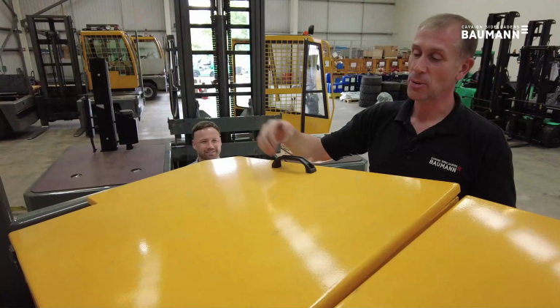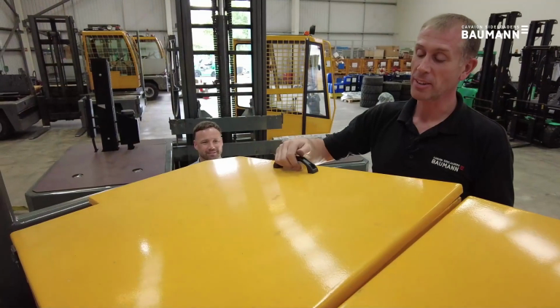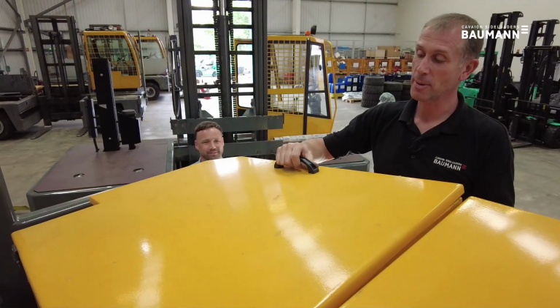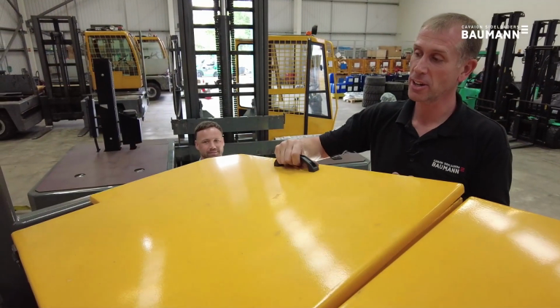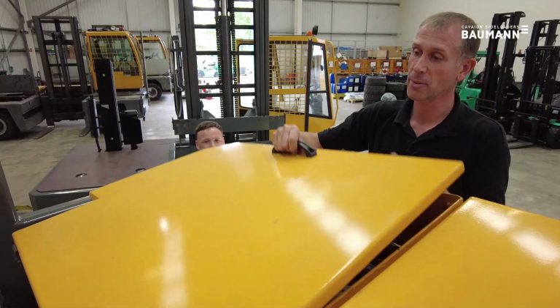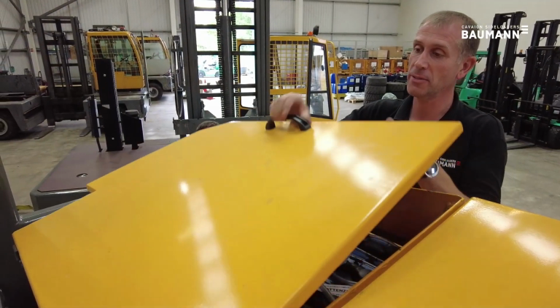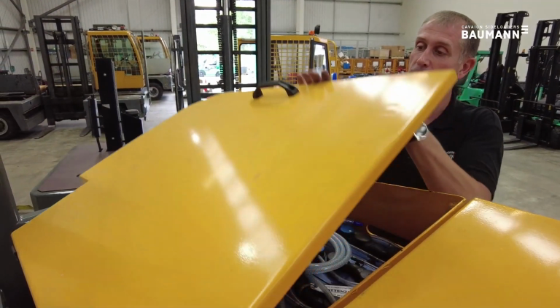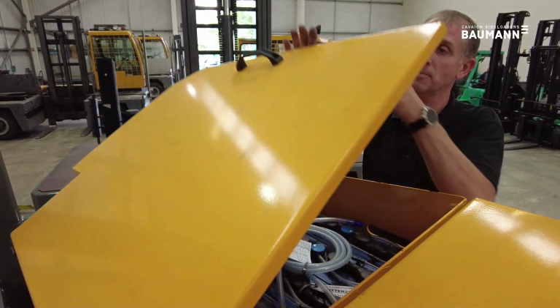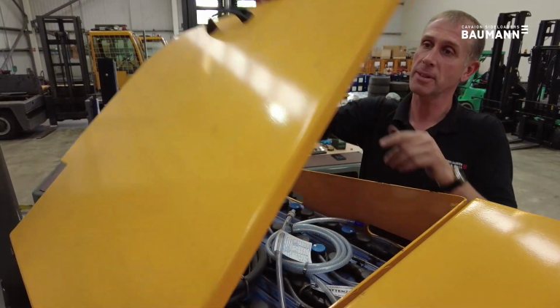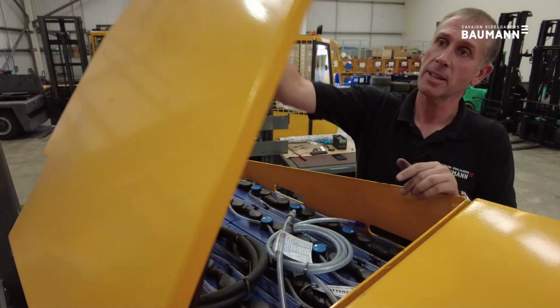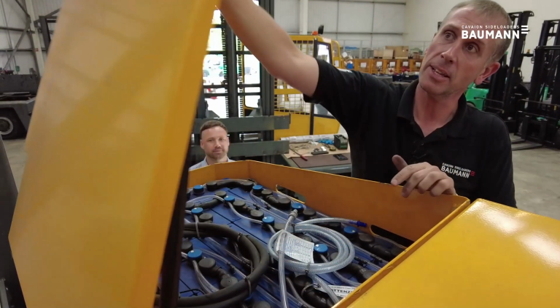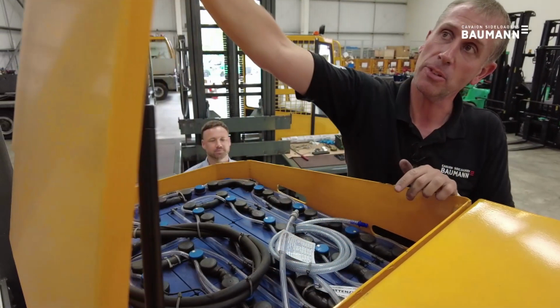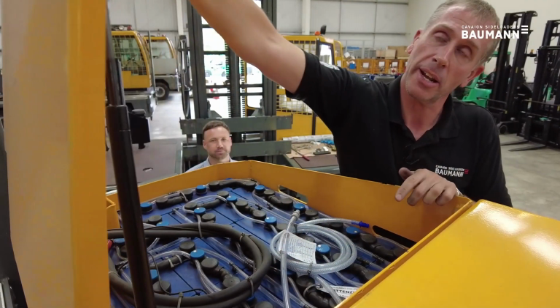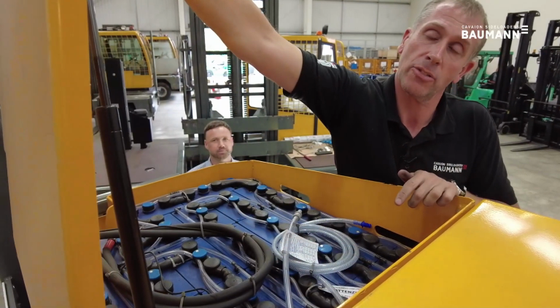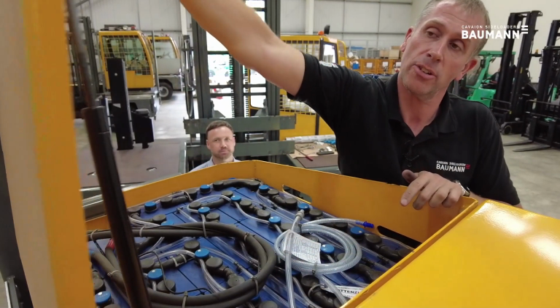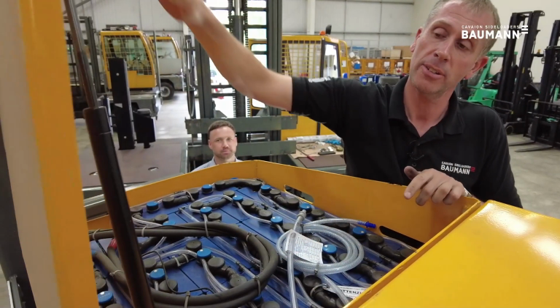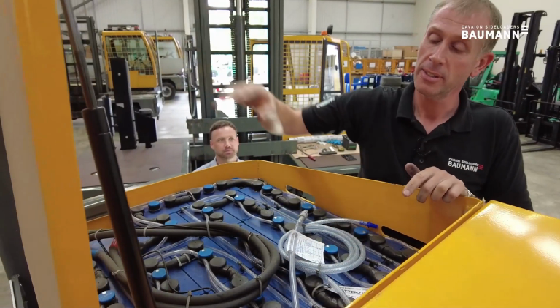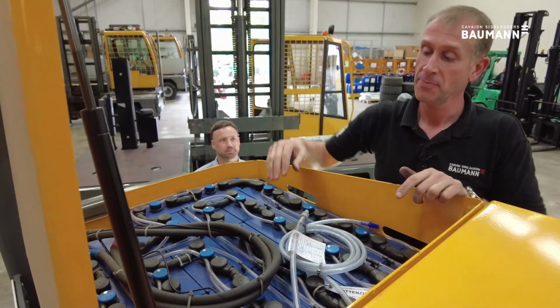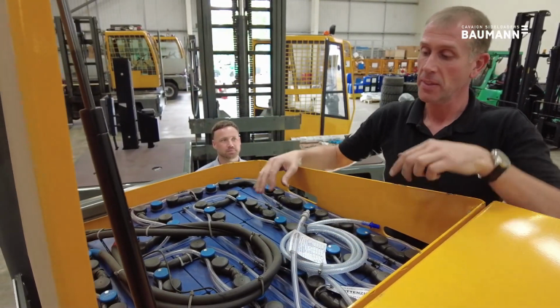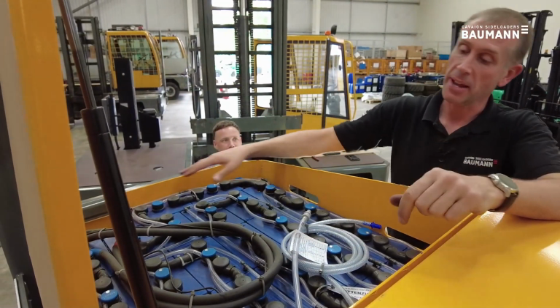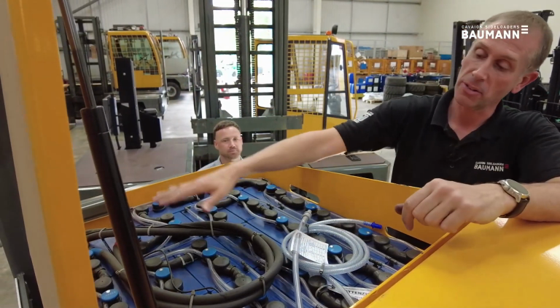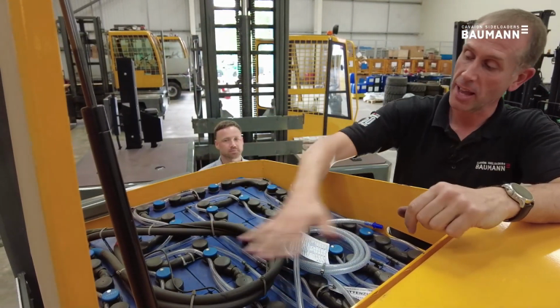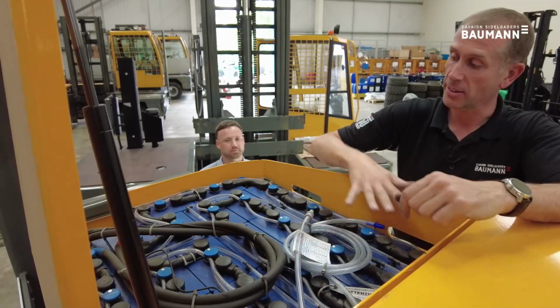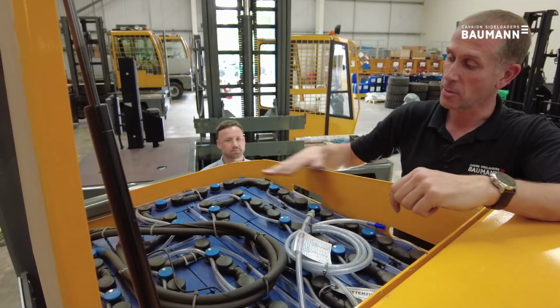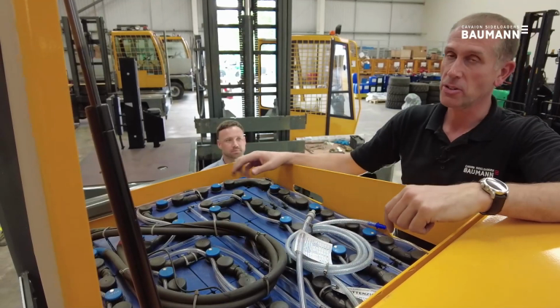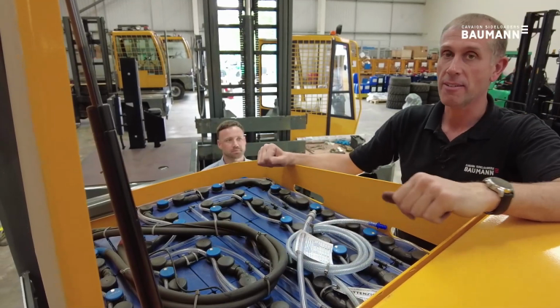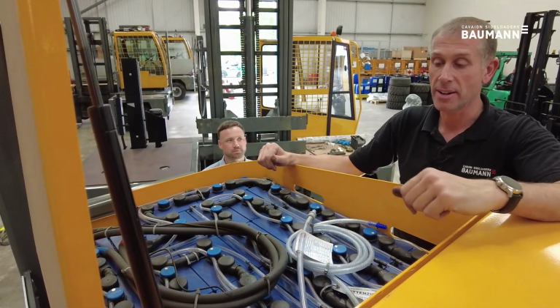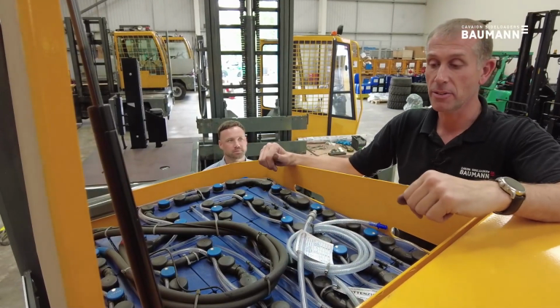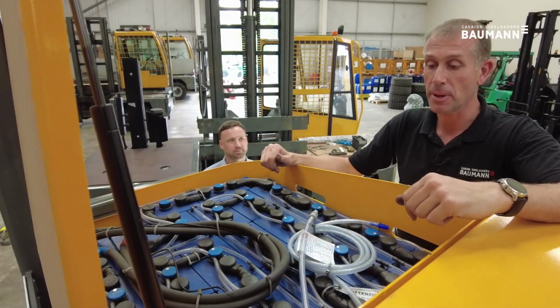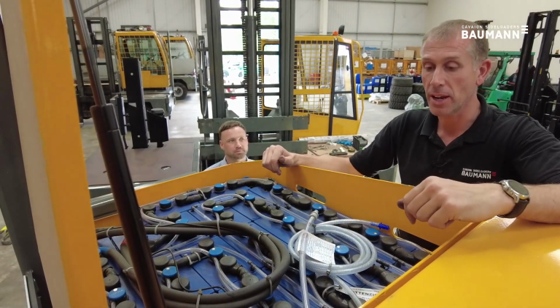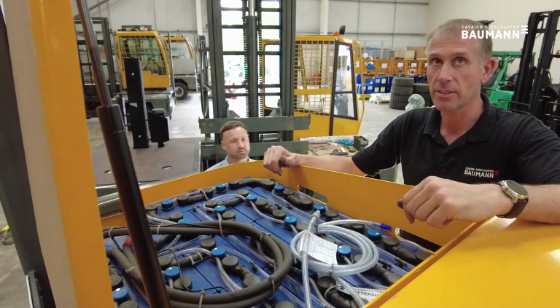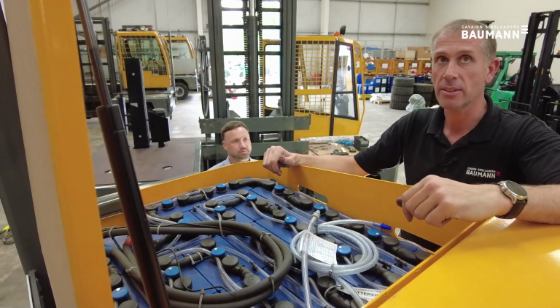To access the battery we lift this lid, which is on a gas truck, and that gives us access to the battery area ready for topping and checking the cells.